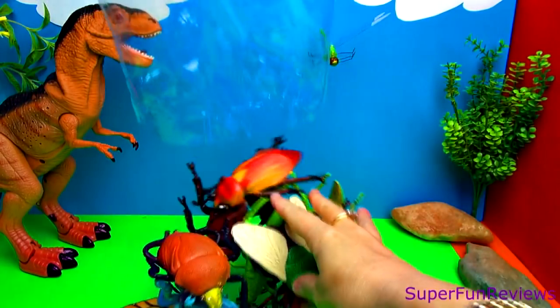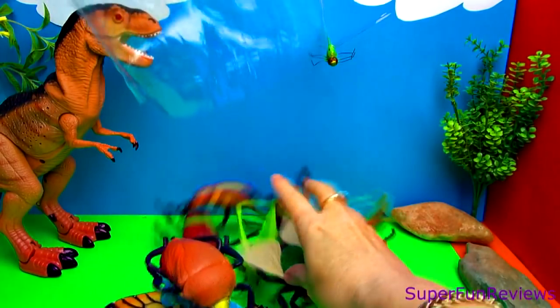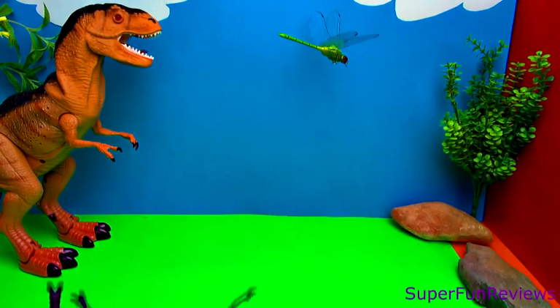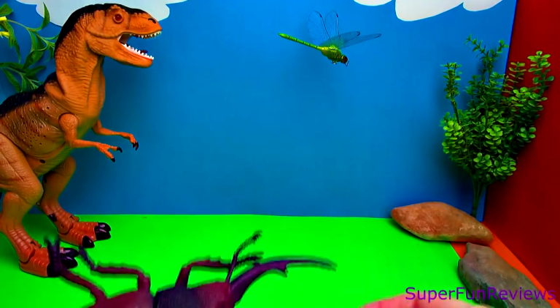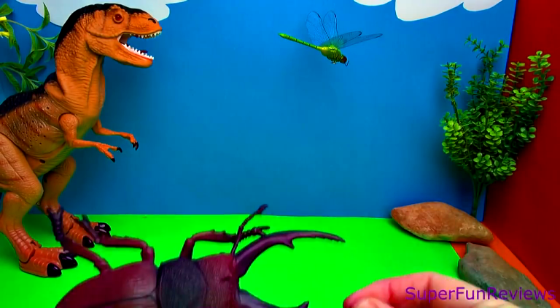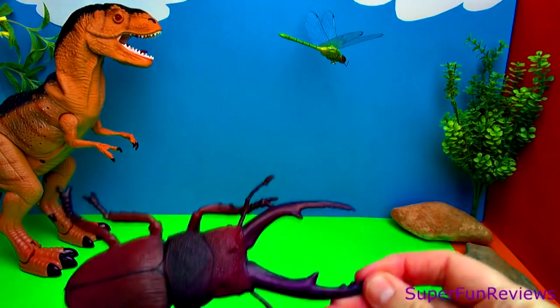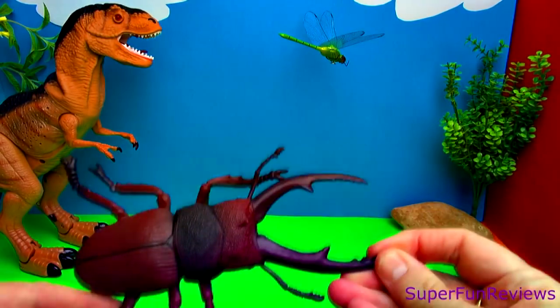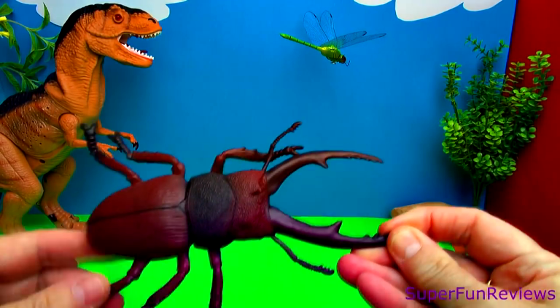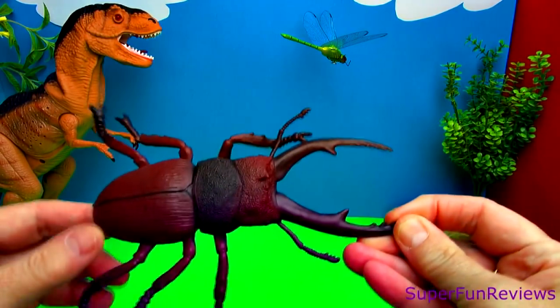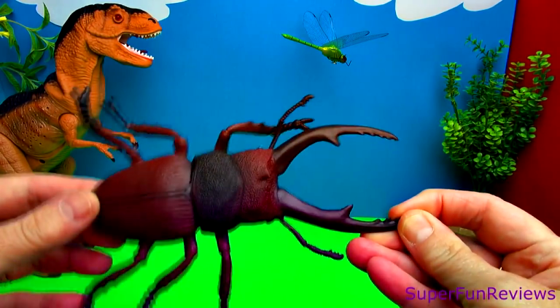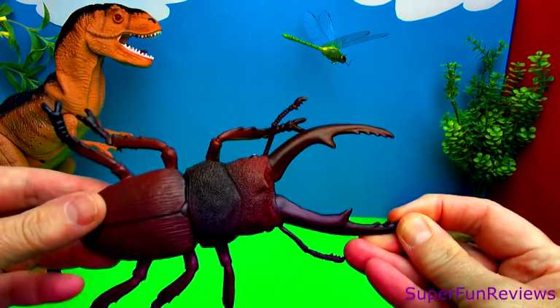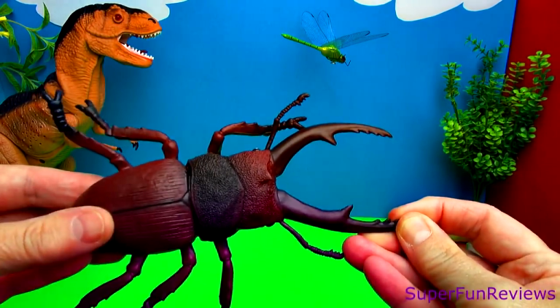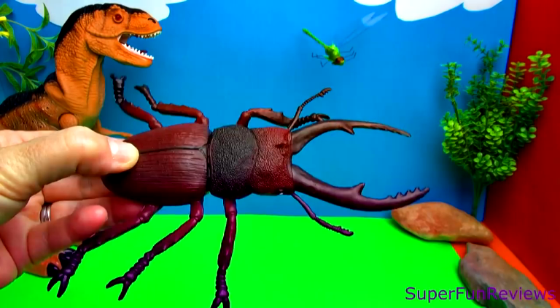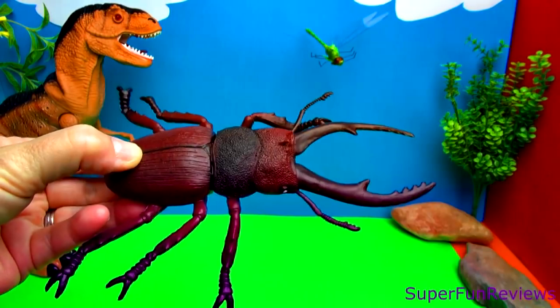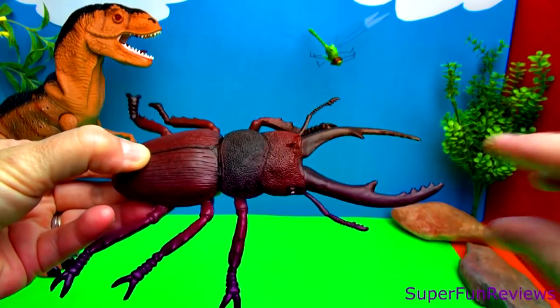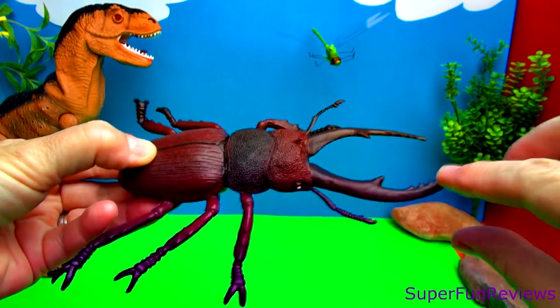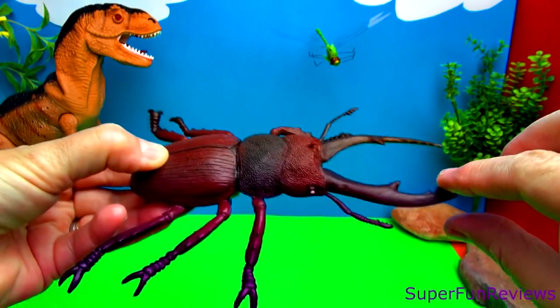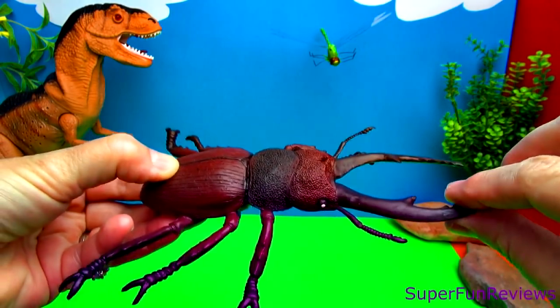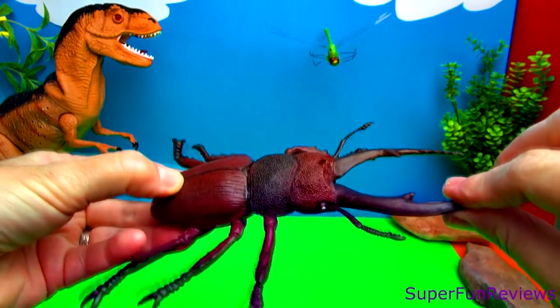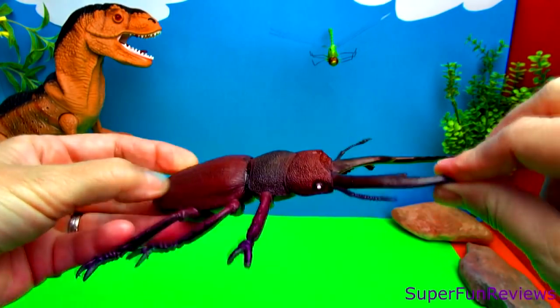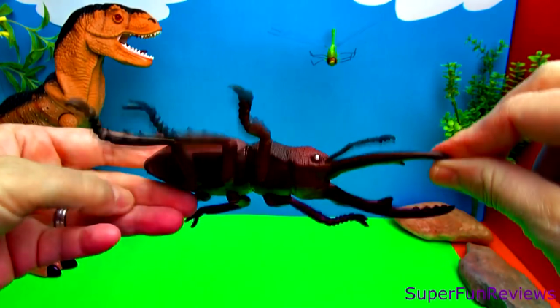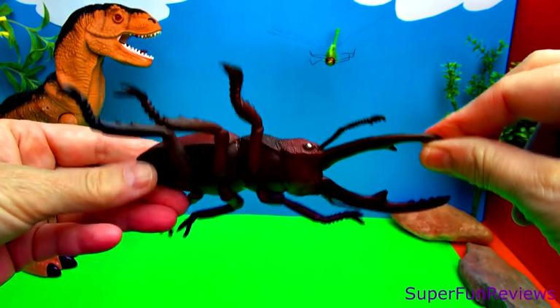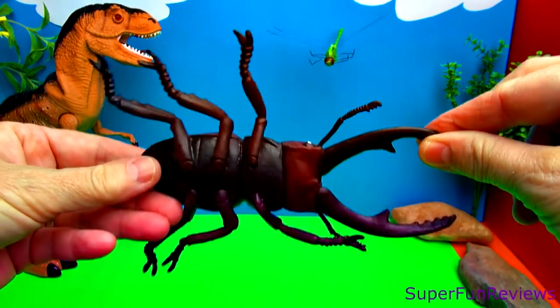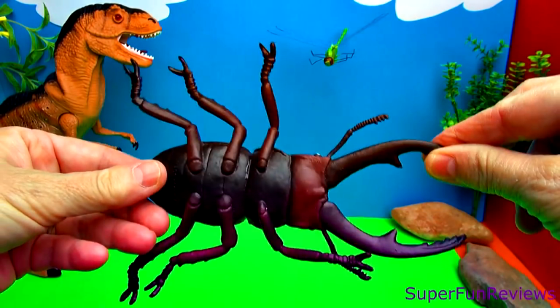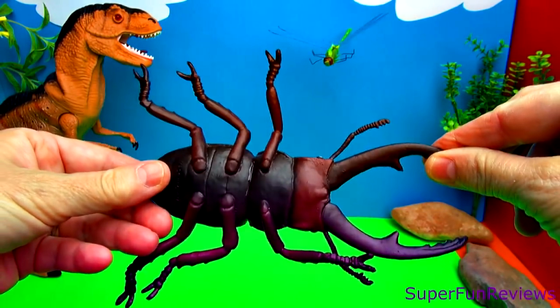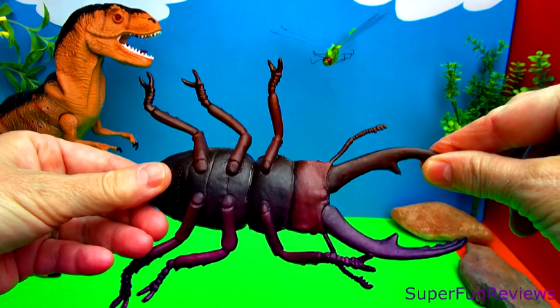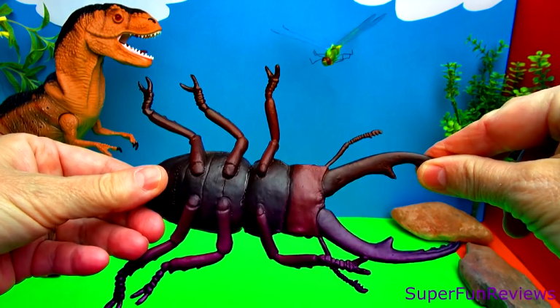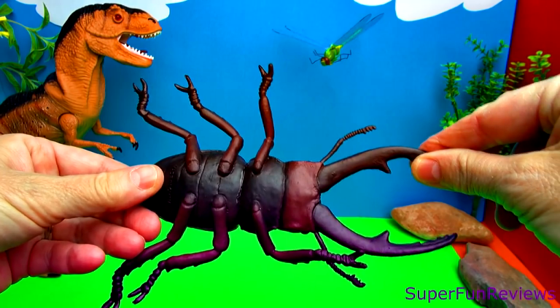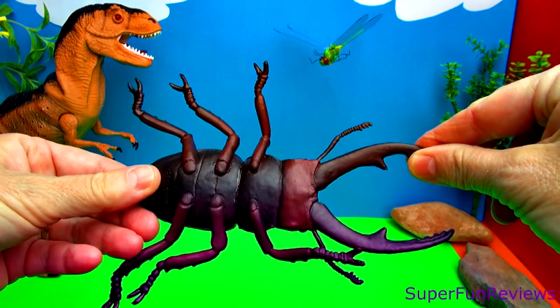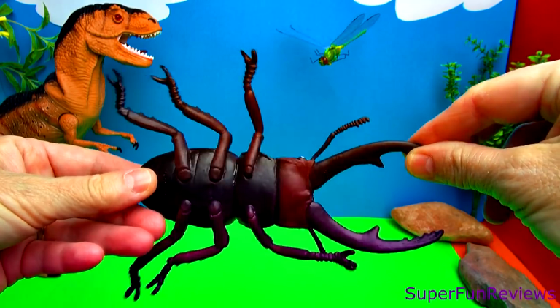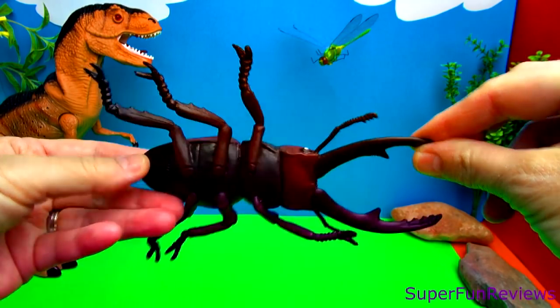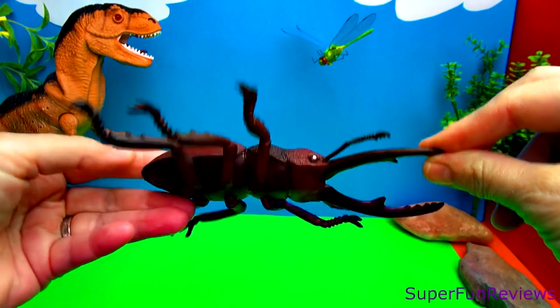This is a scarab beetle. You can see six legs and two large pincers. And here is the underneath.